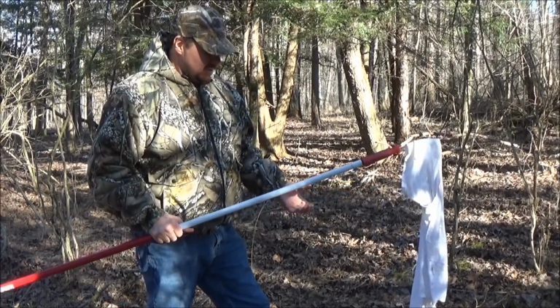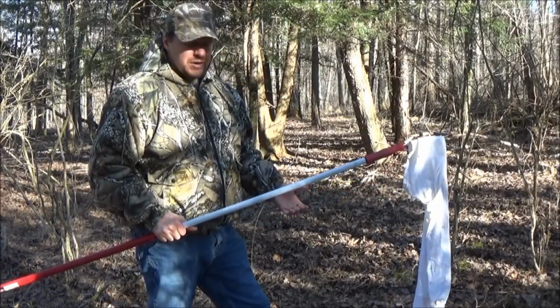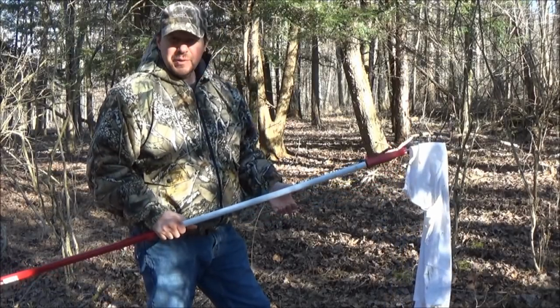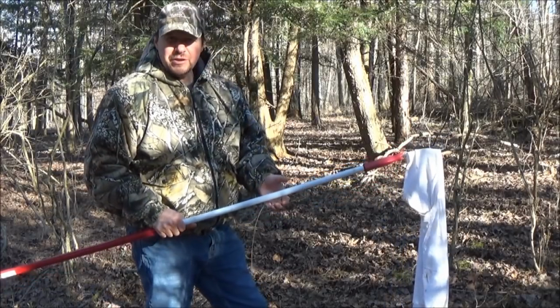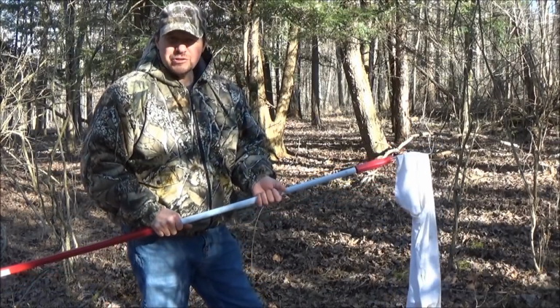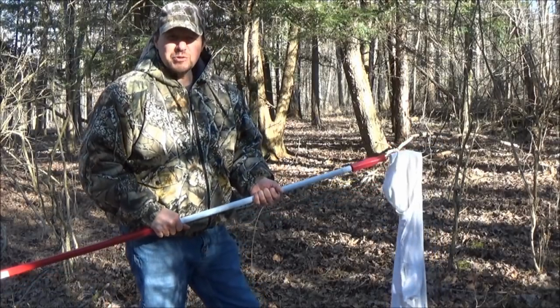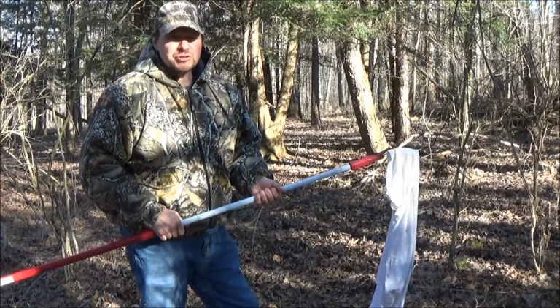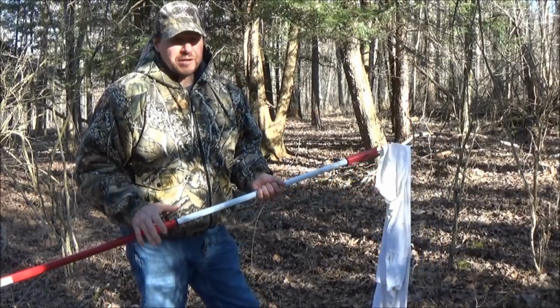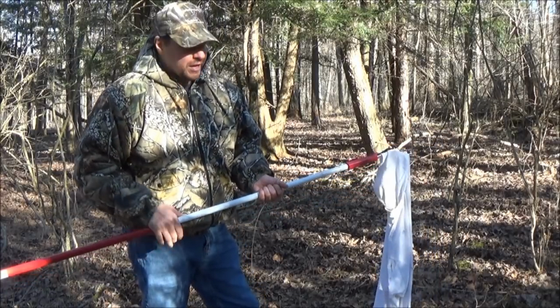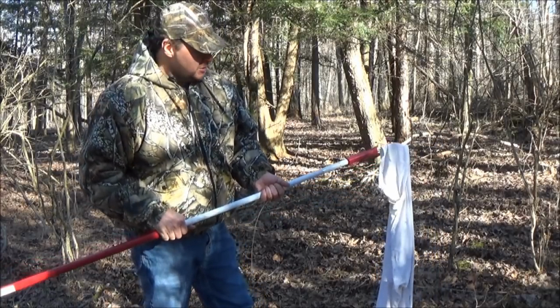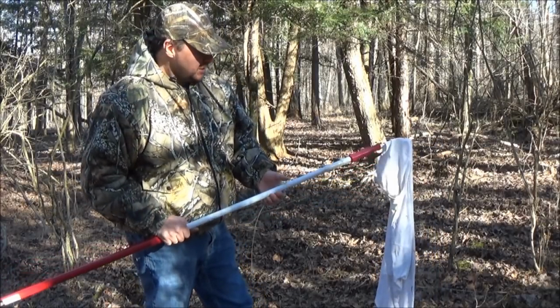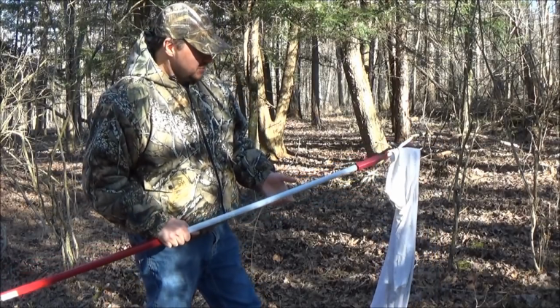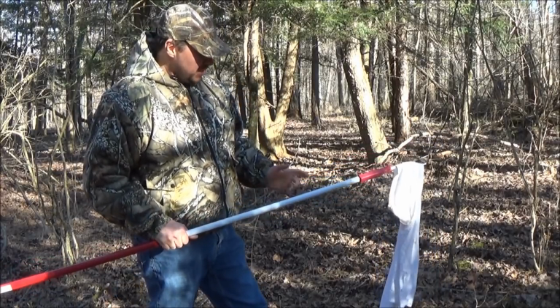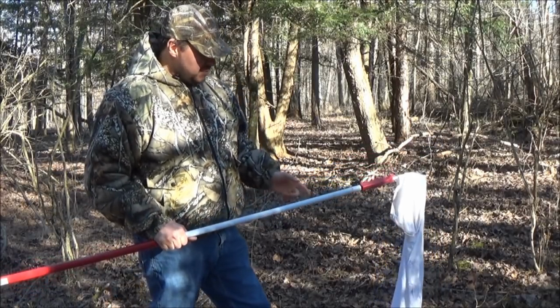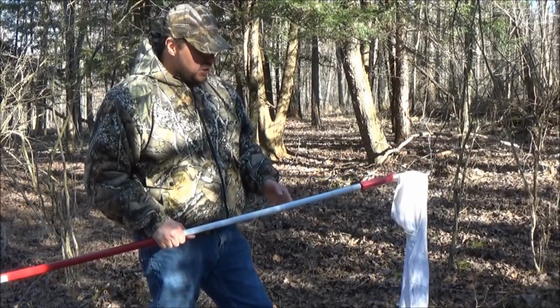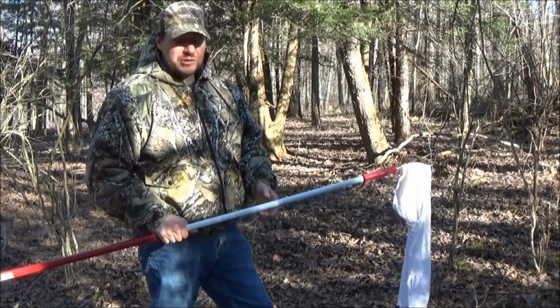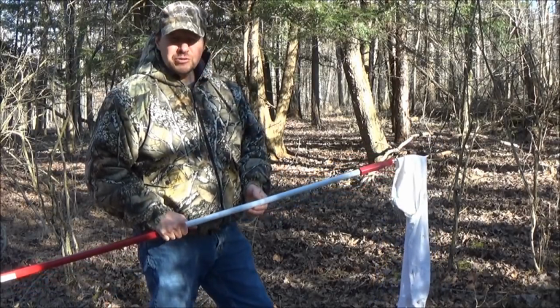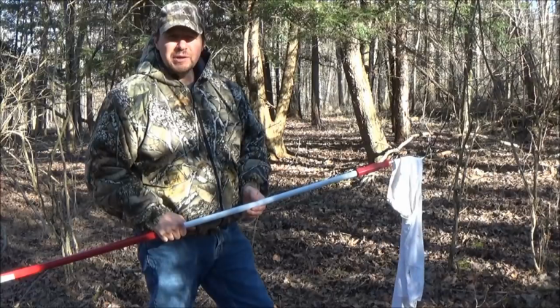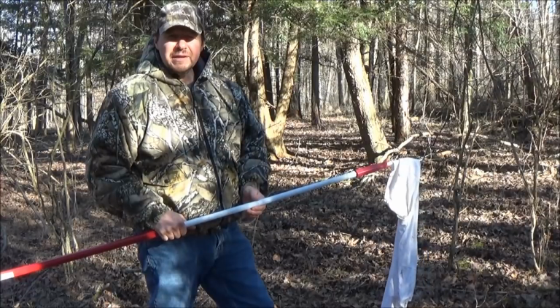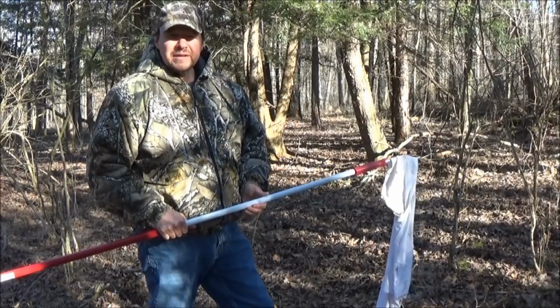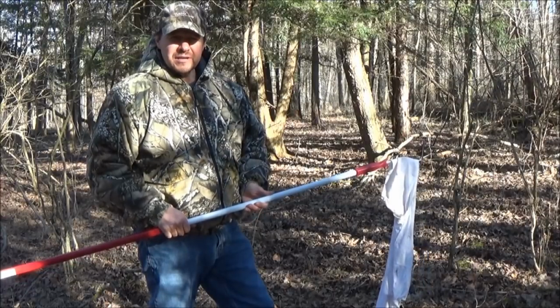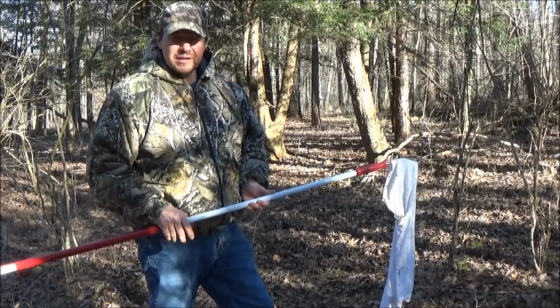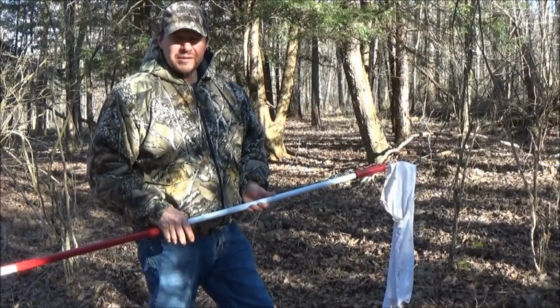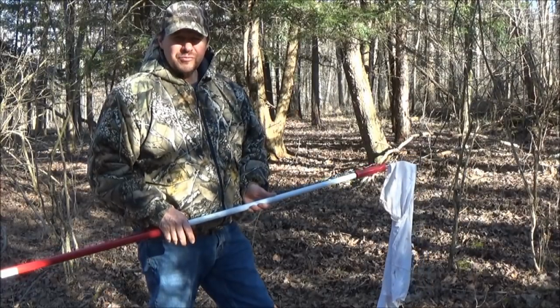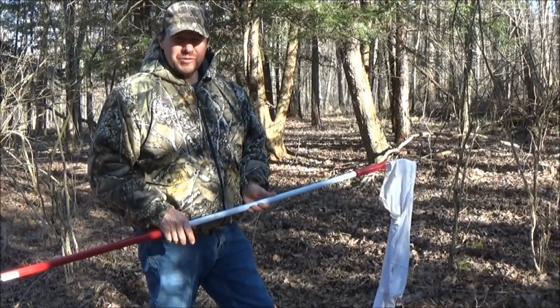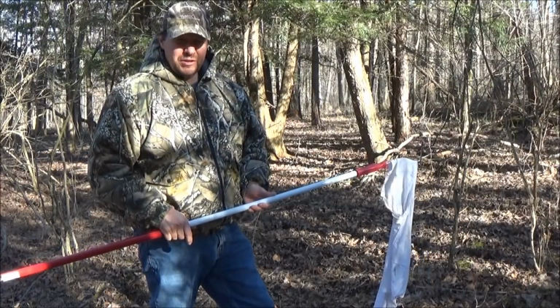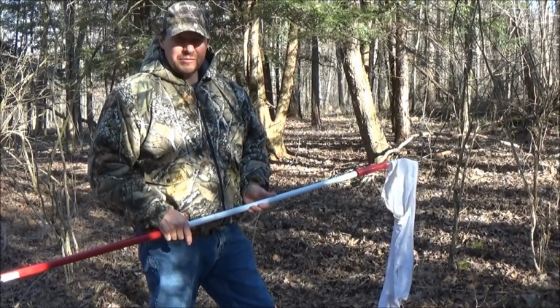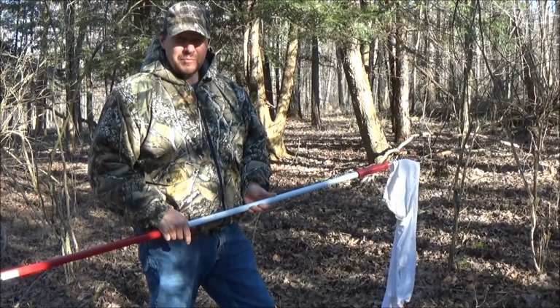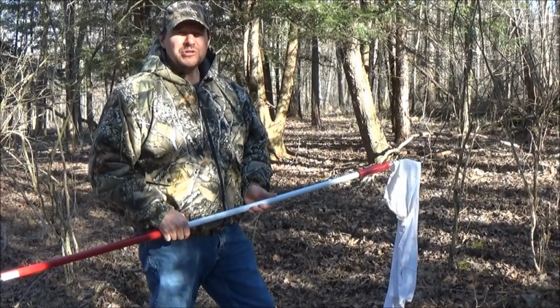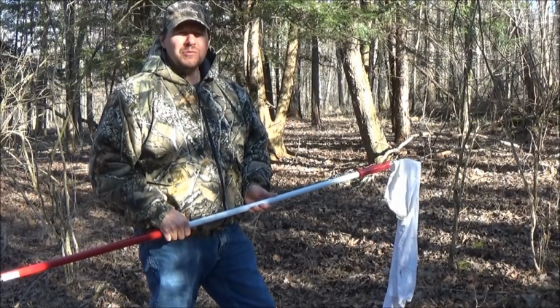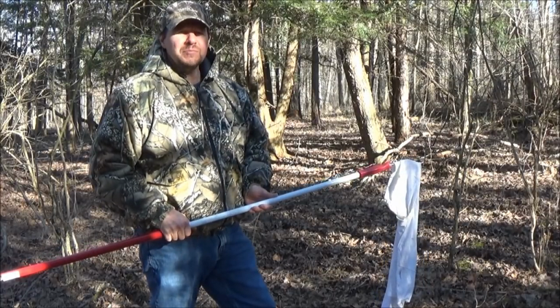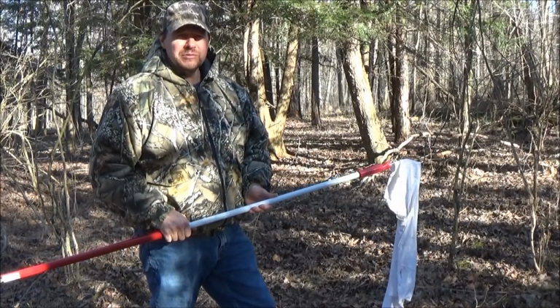Not everybody goes into the woods trying to catch ticks. Well, that's what I'm trying to do, because I got an idea for a video. Let me show you what I'm doing.